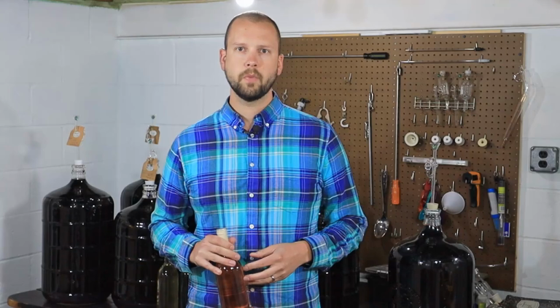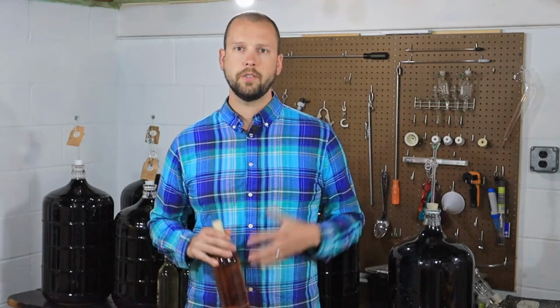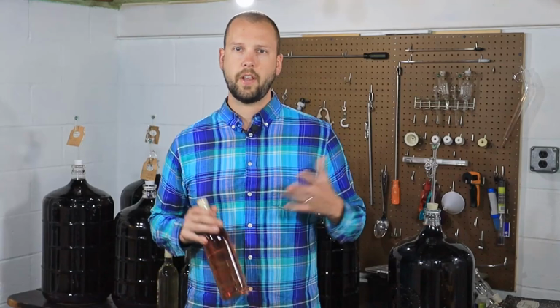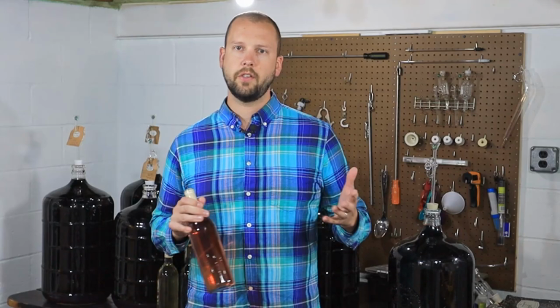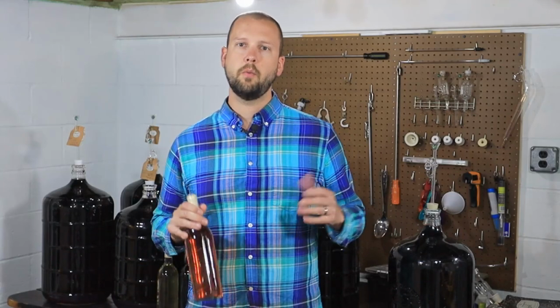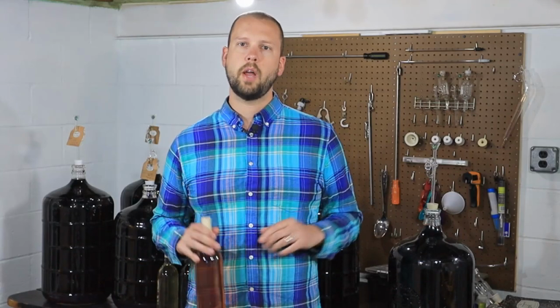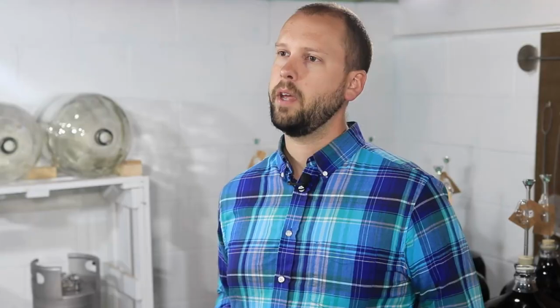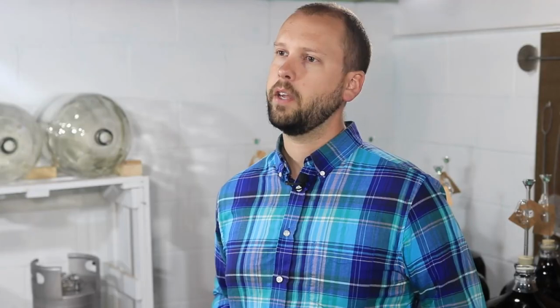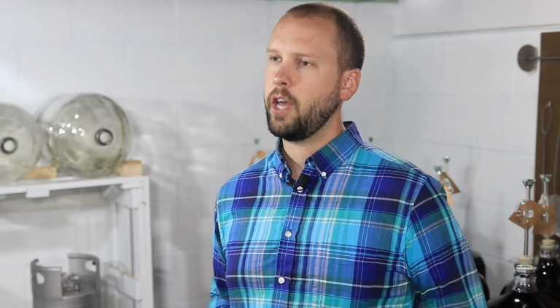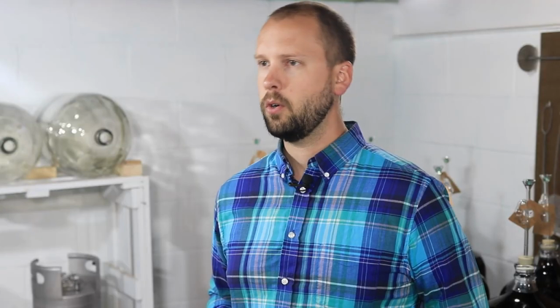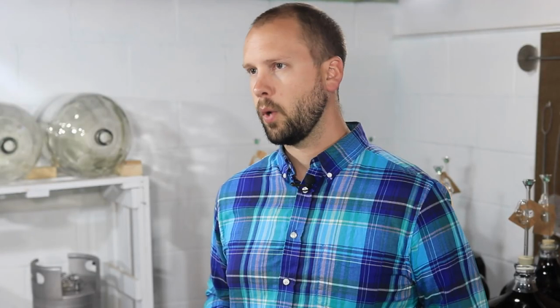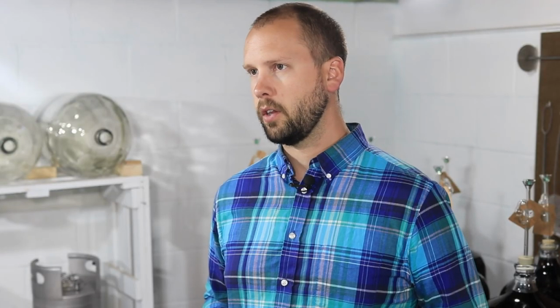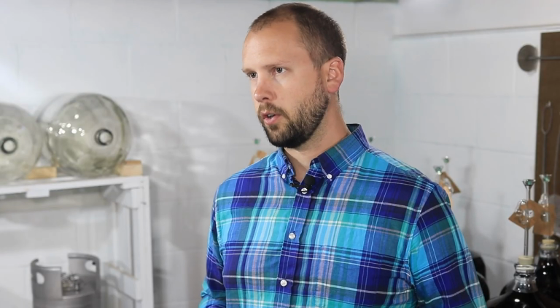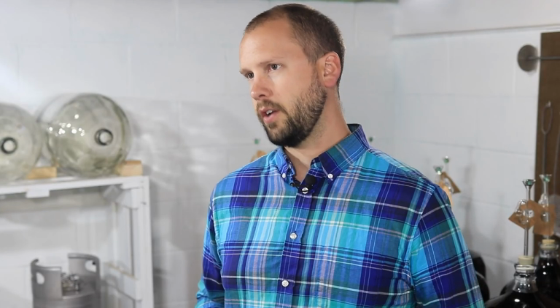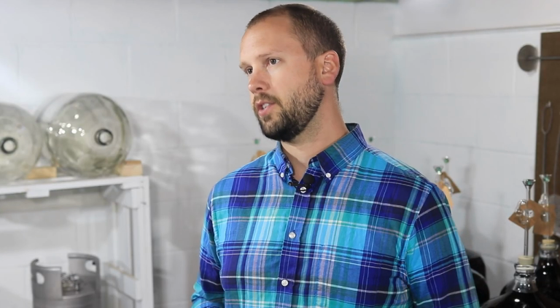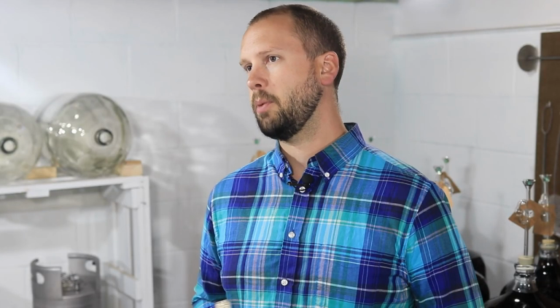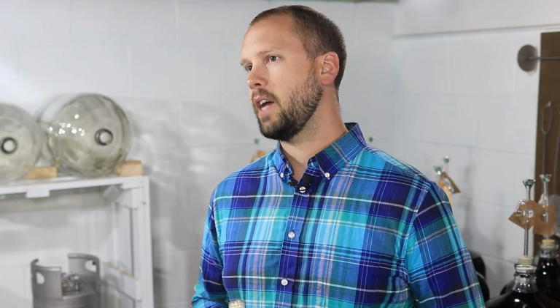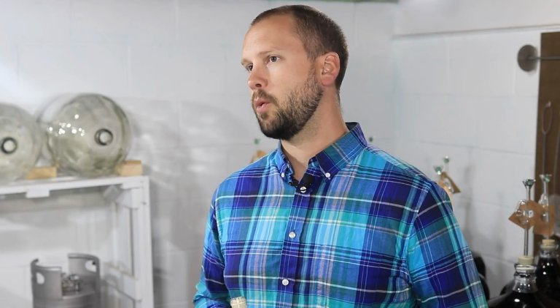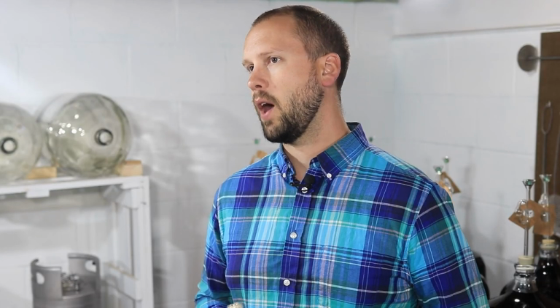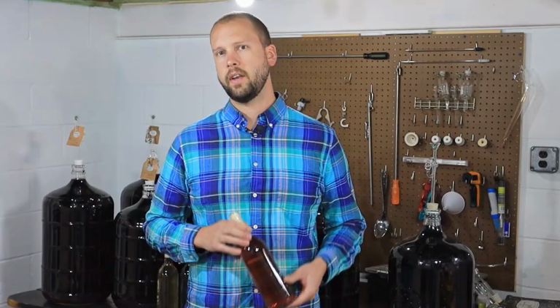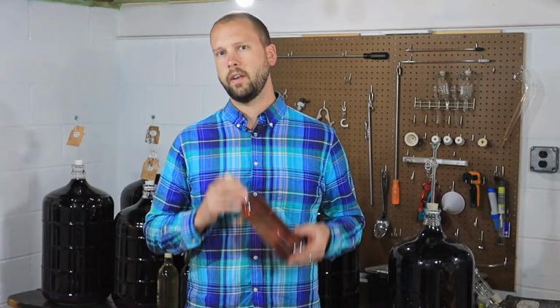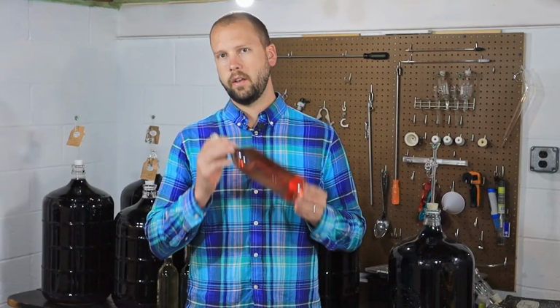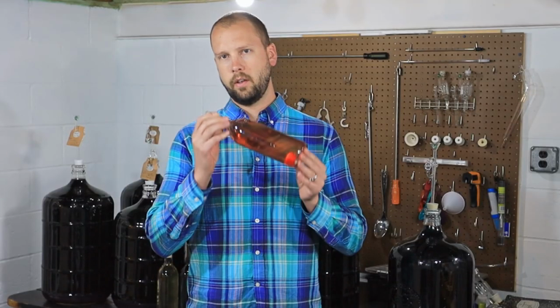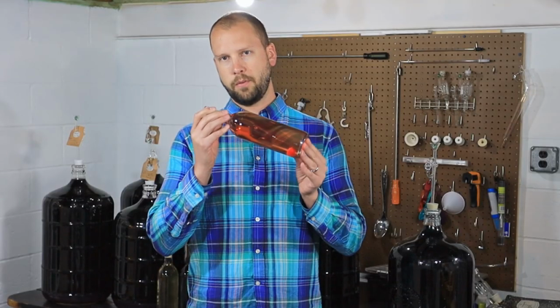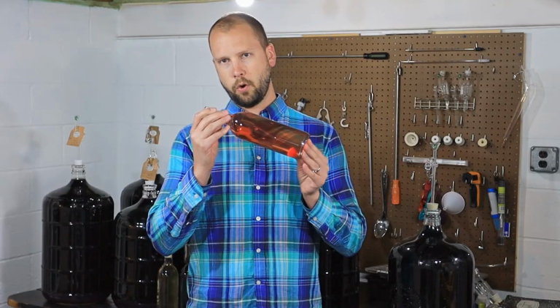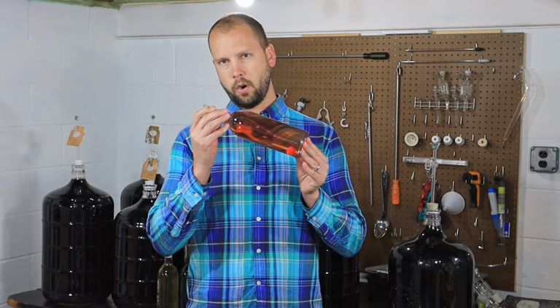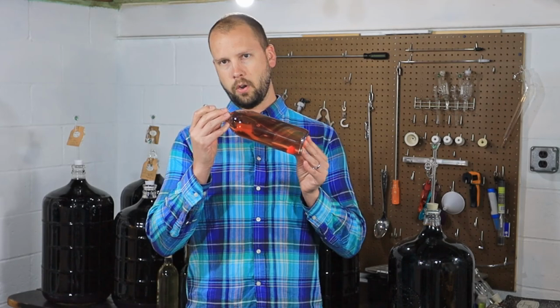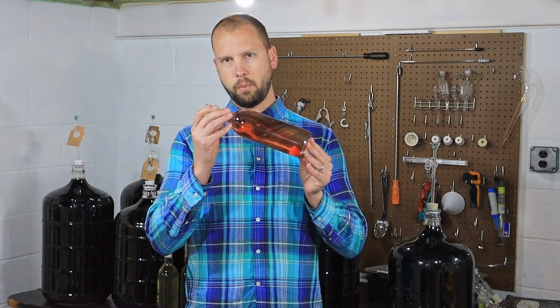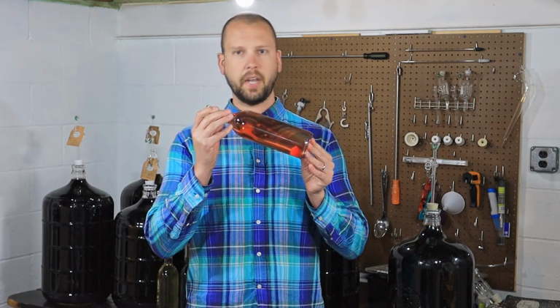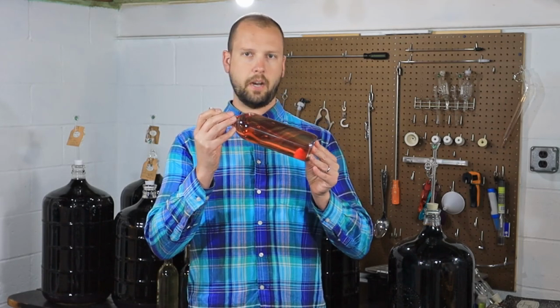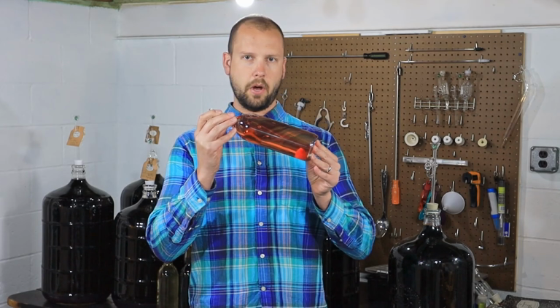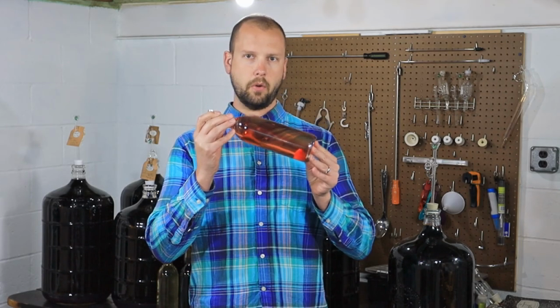Today on the home winemaking channel, we're going to learn how to stabilize a wine before putting it in a bottle.